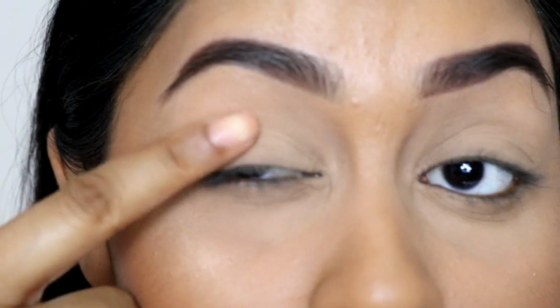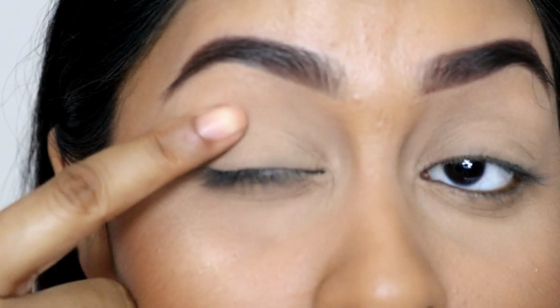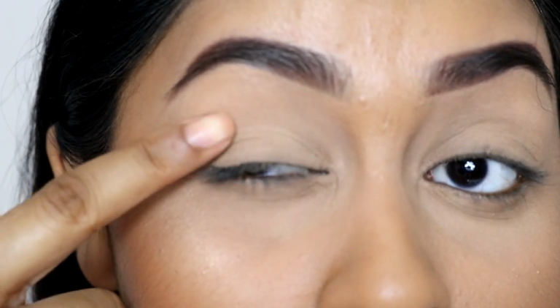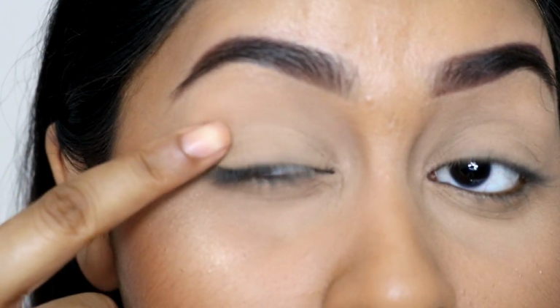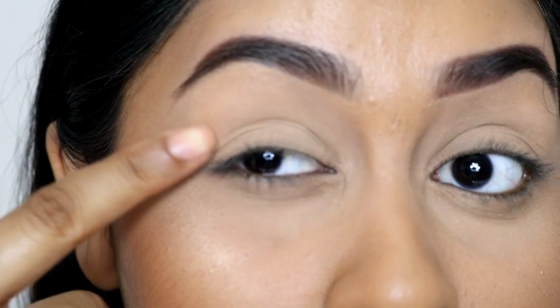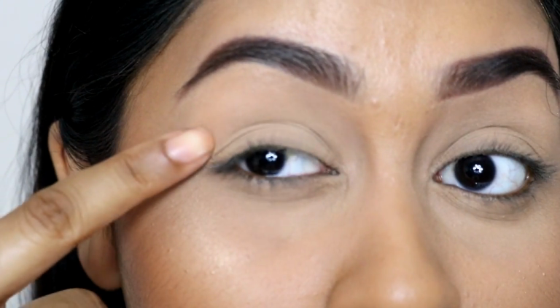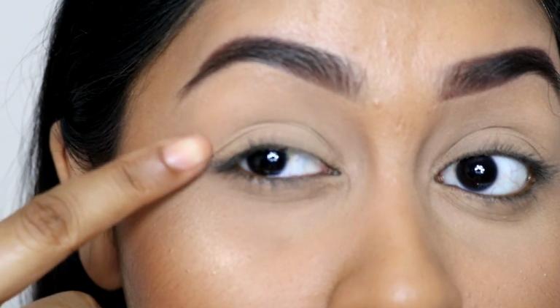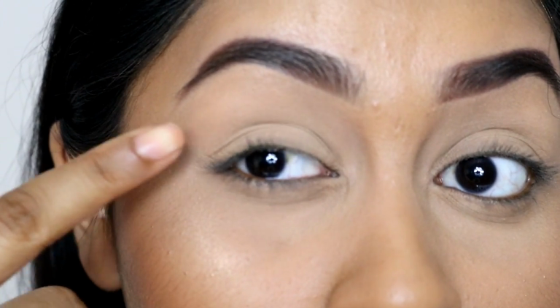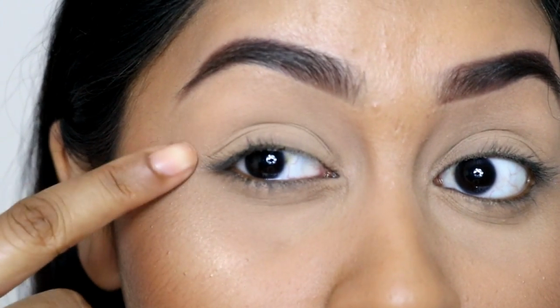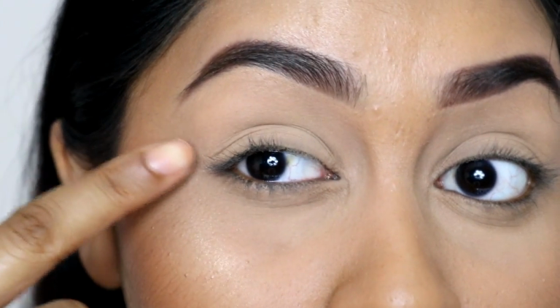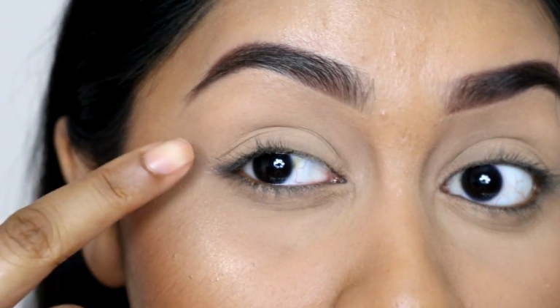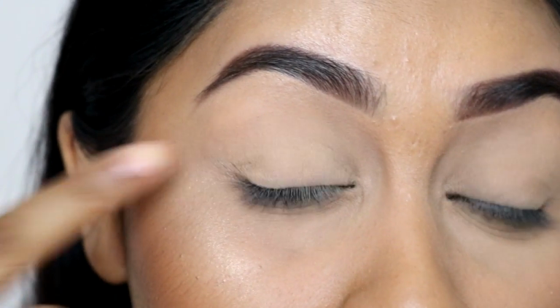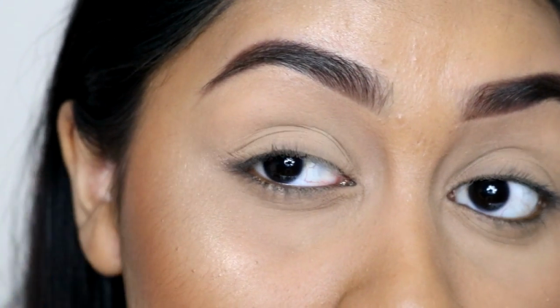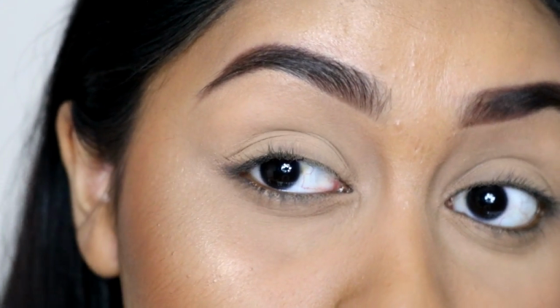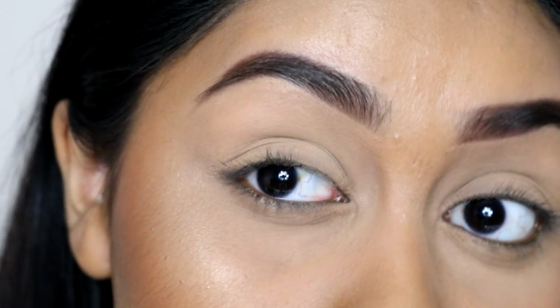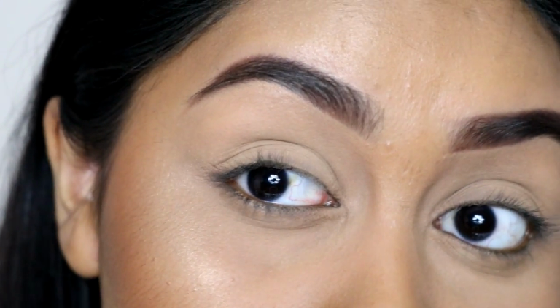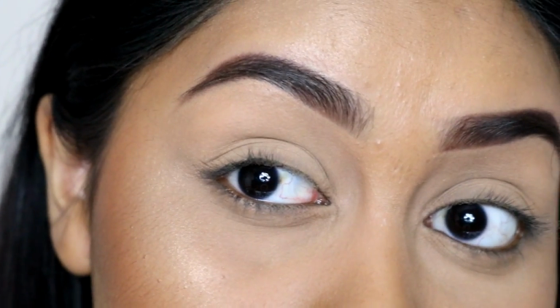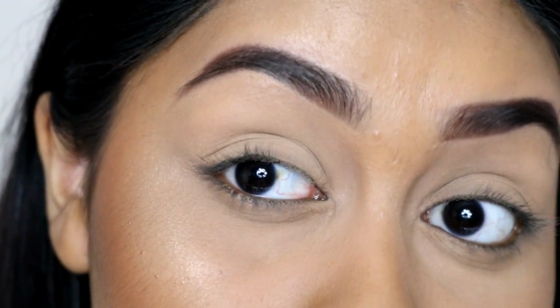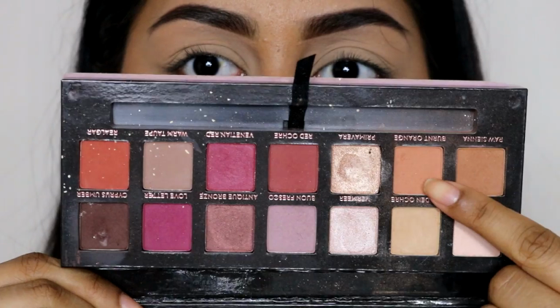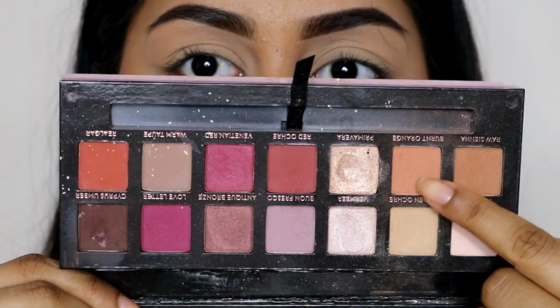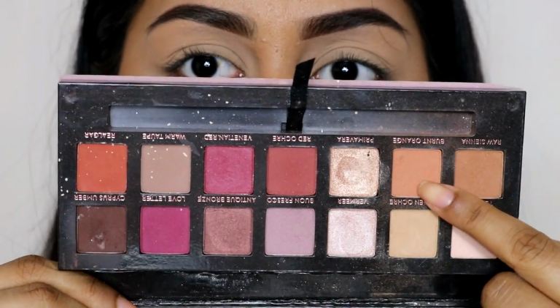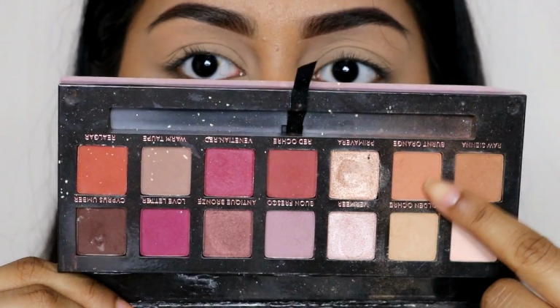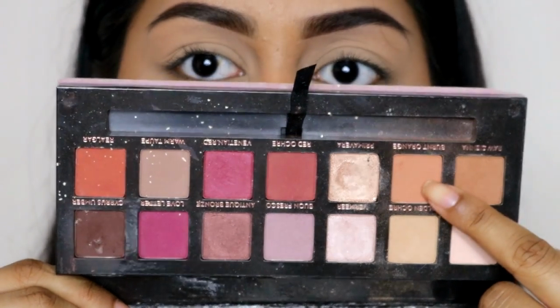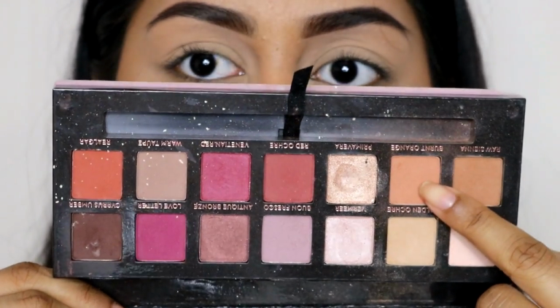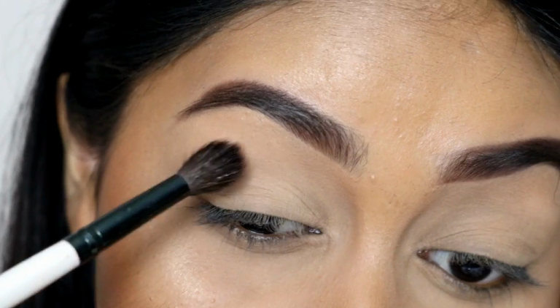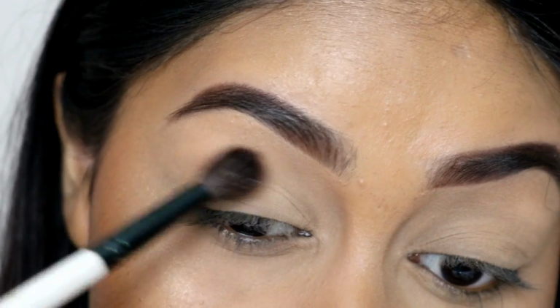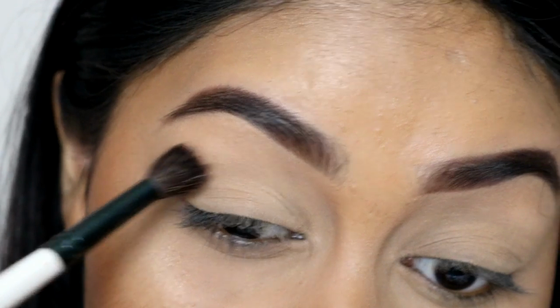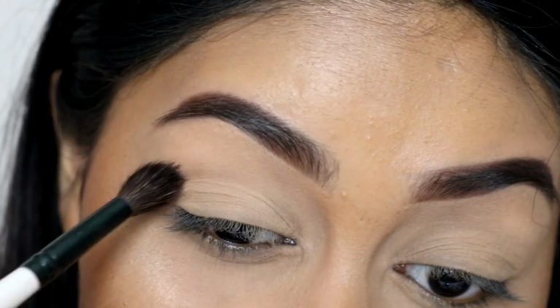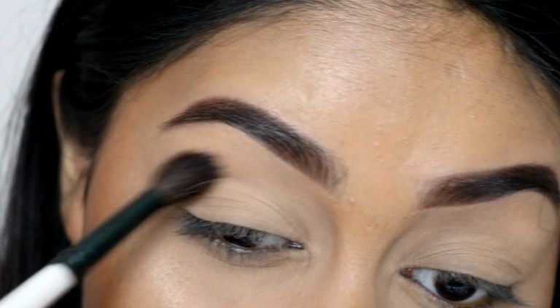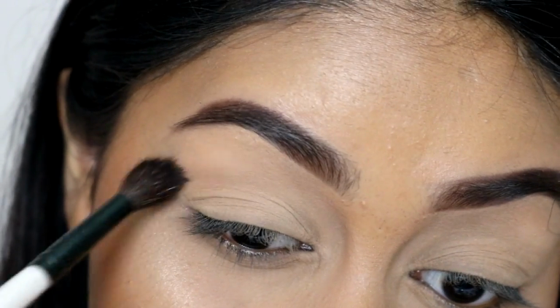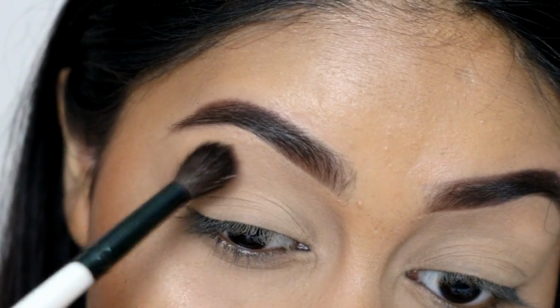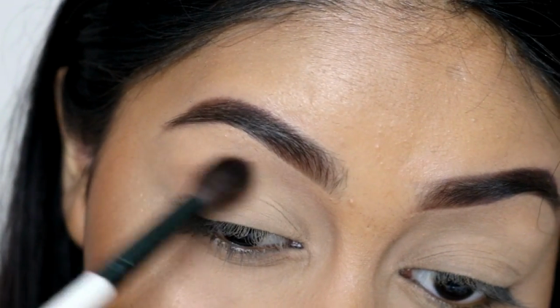First you want to prime your eyelids with some eyeshadow primer or concealer and then set it with a bone colour eyeshadow or some setting powder.